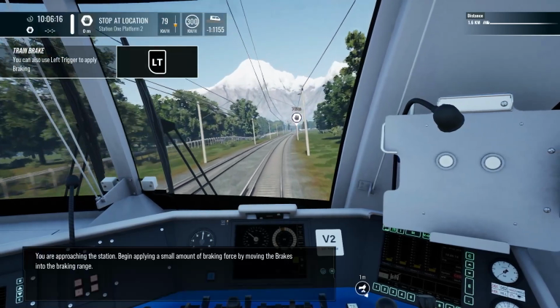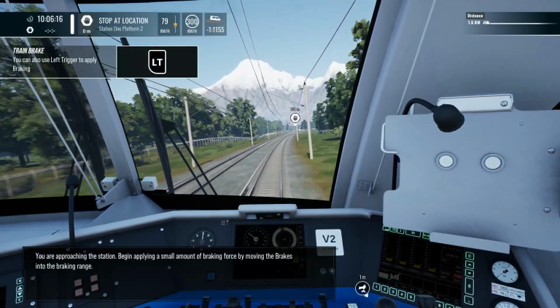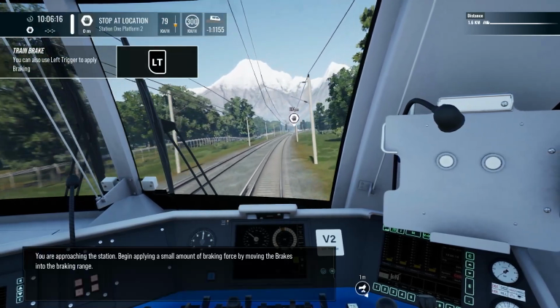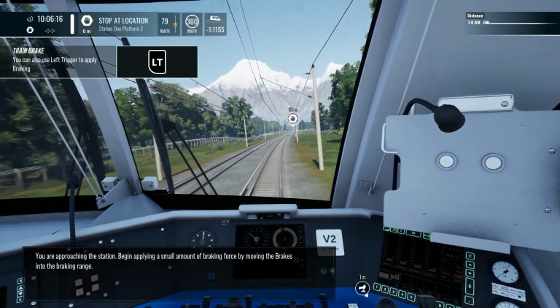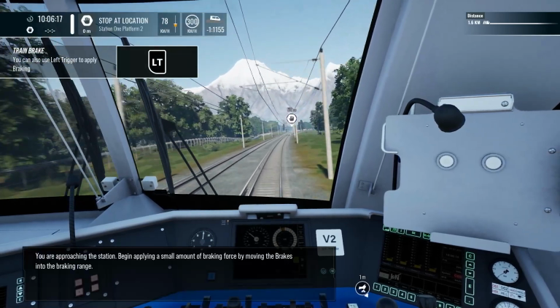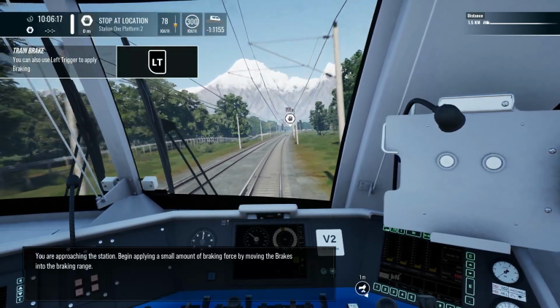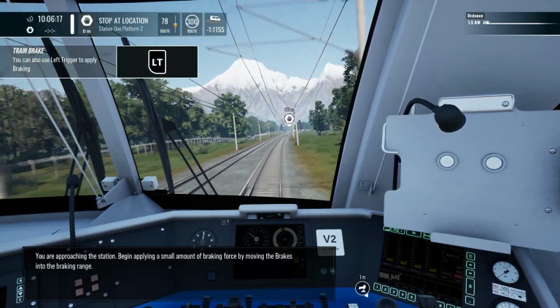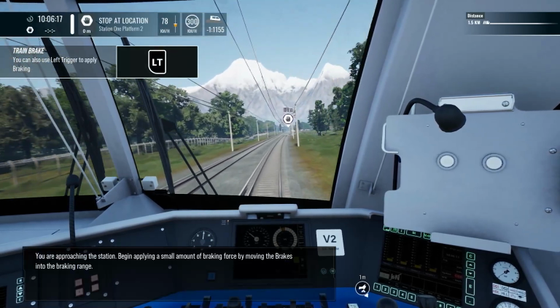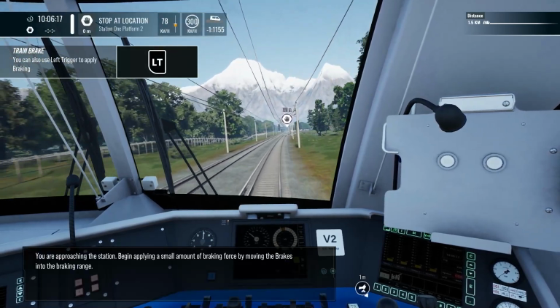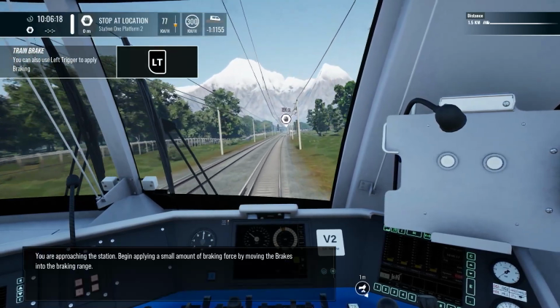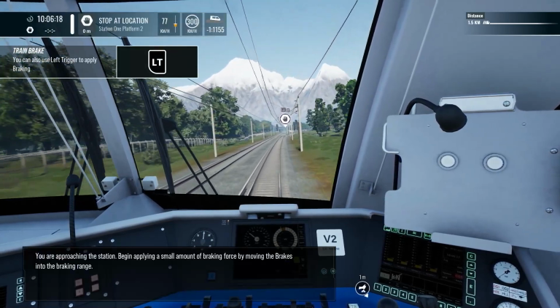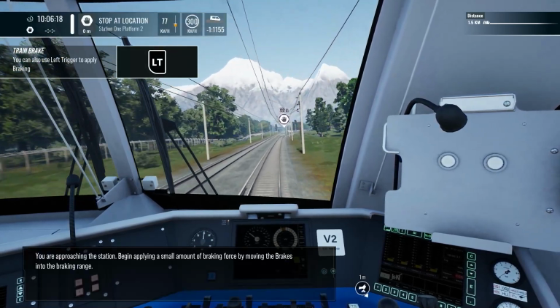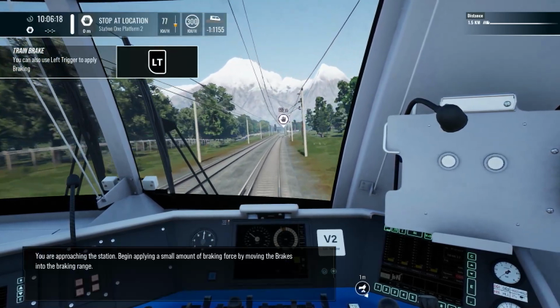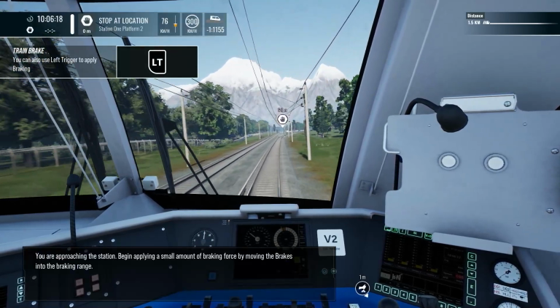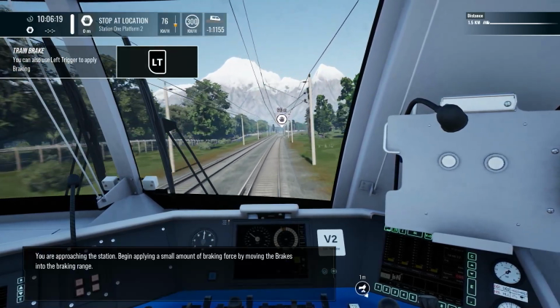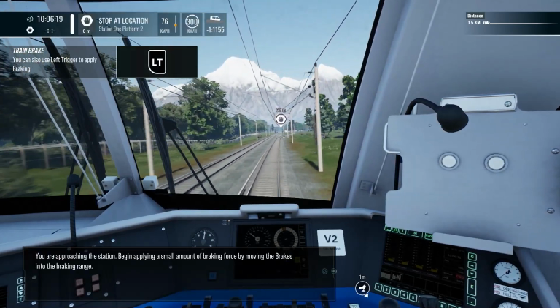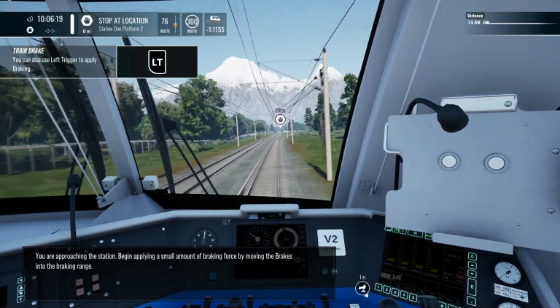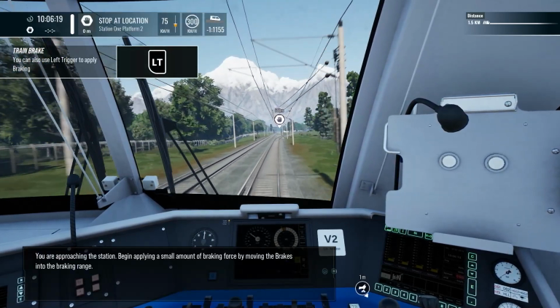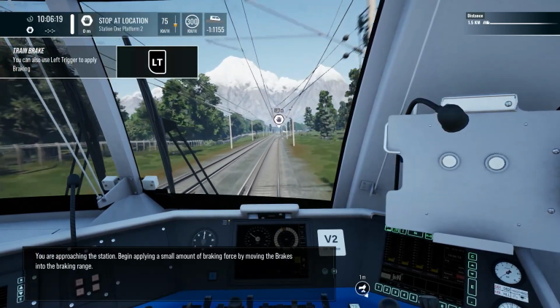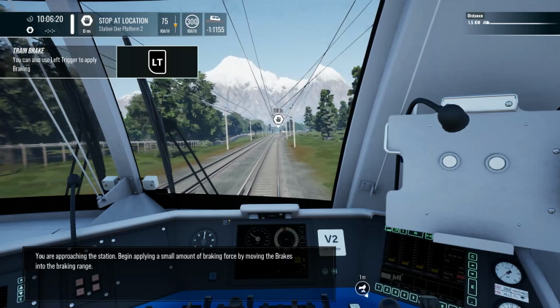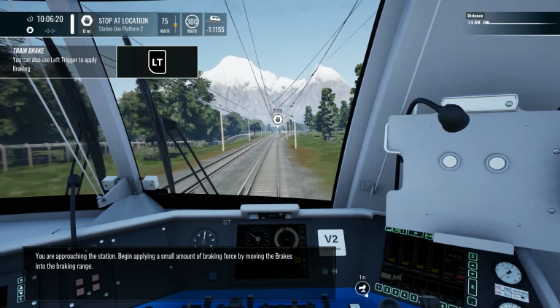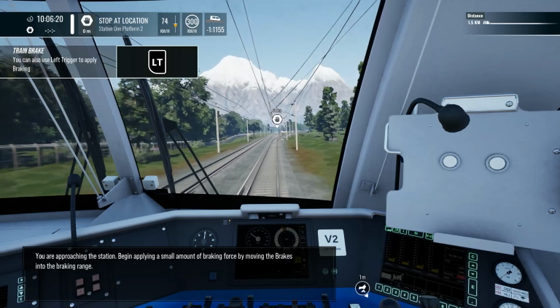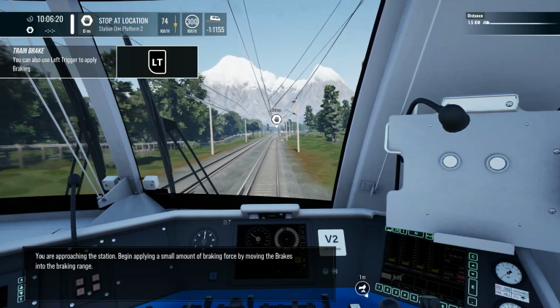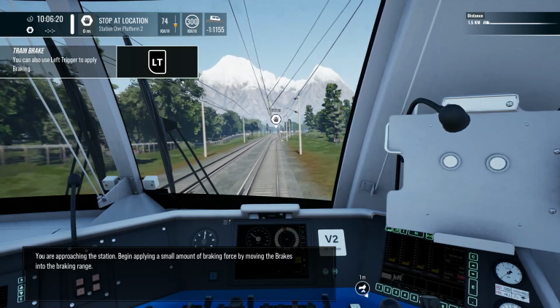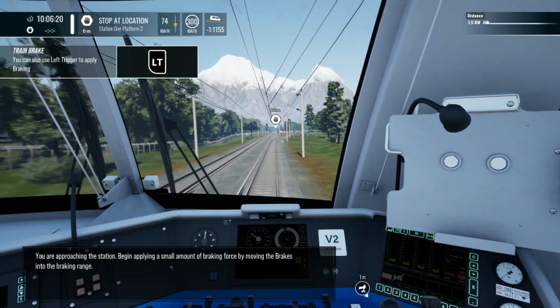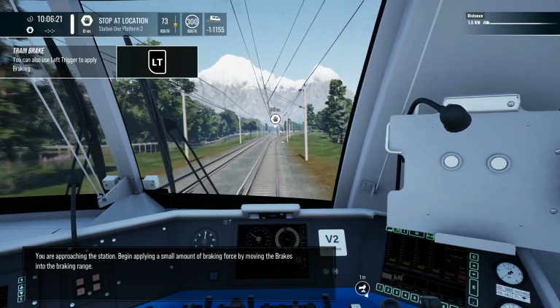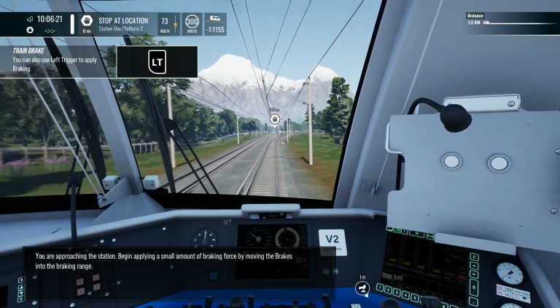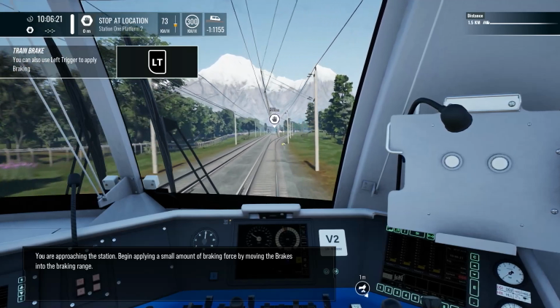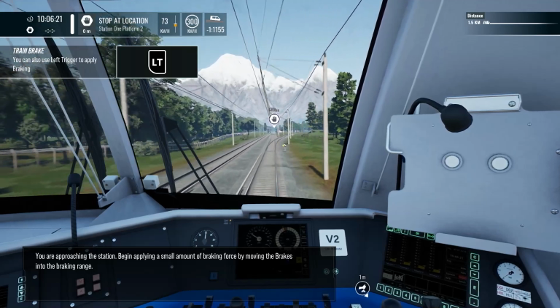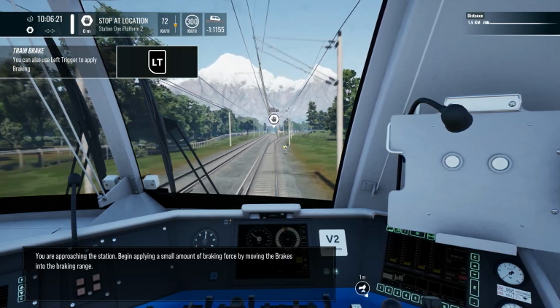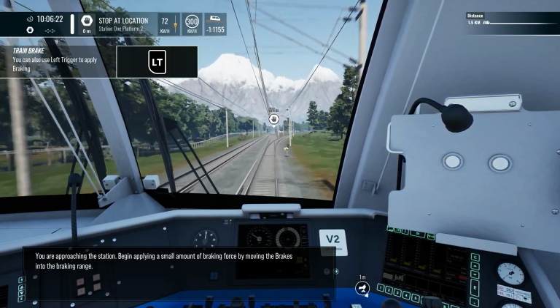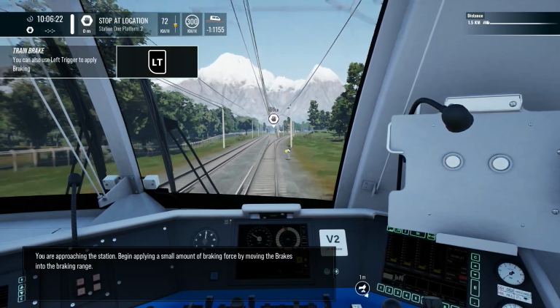You're approaching the station. Begin applying a small amount of braking force by moving the brakes into the braking range.